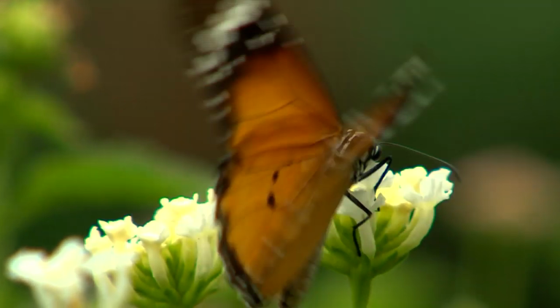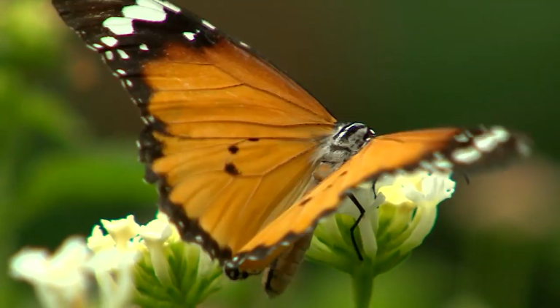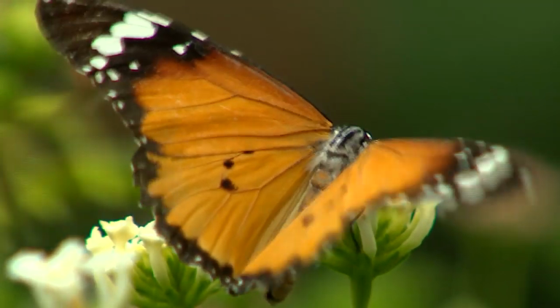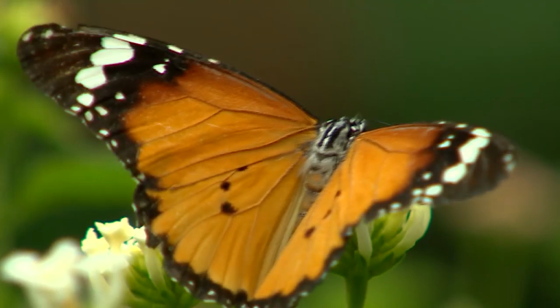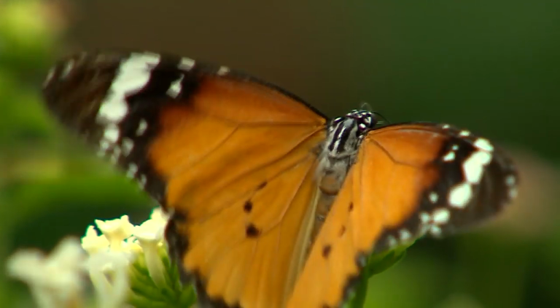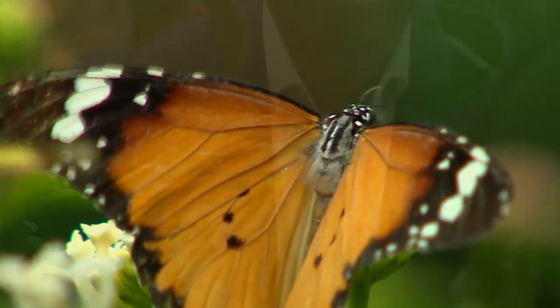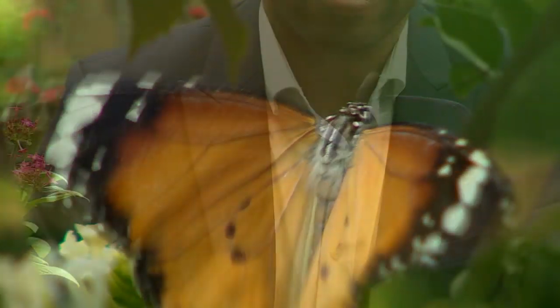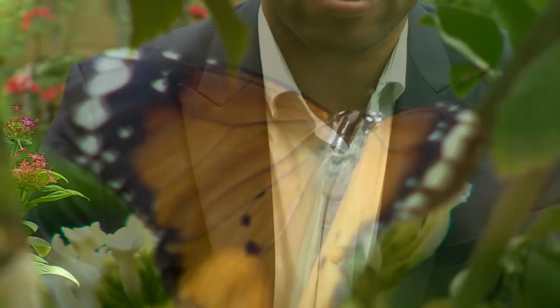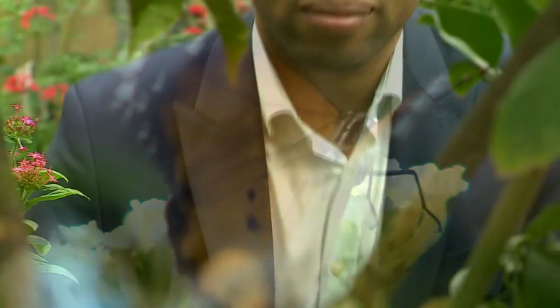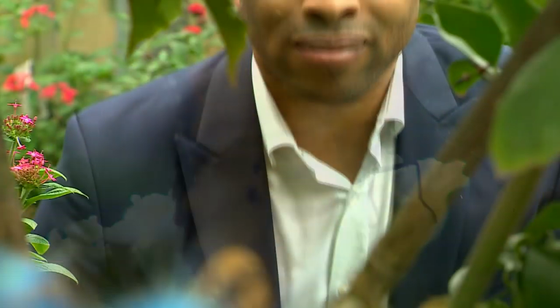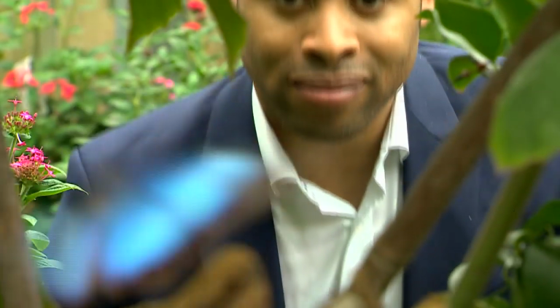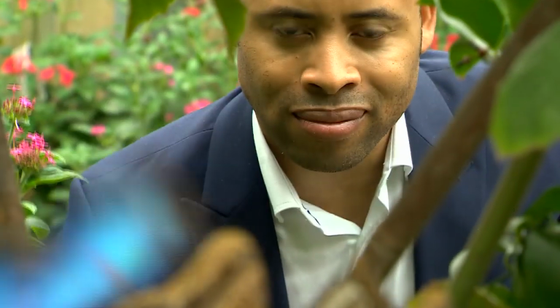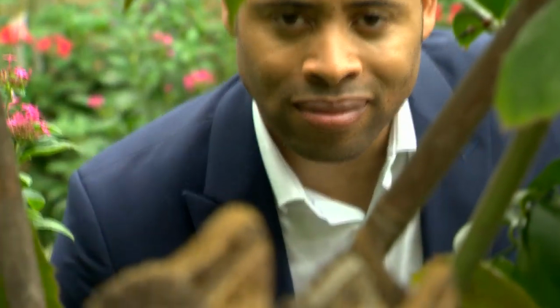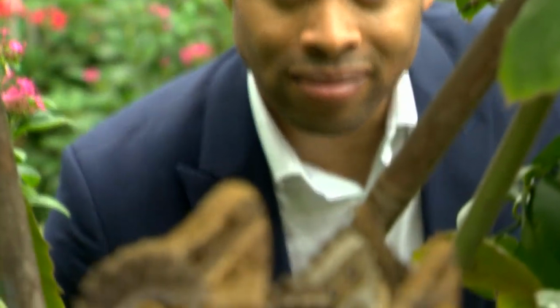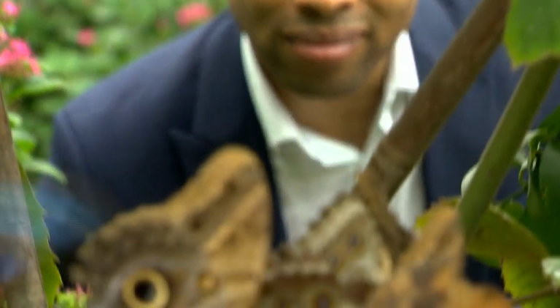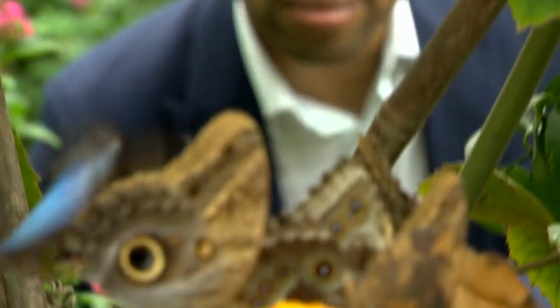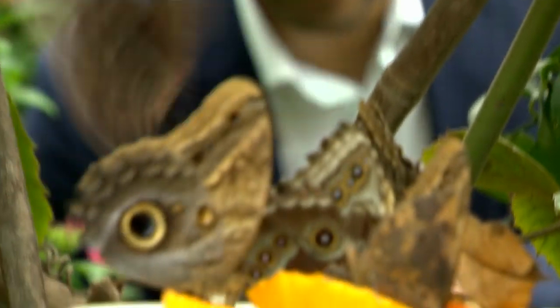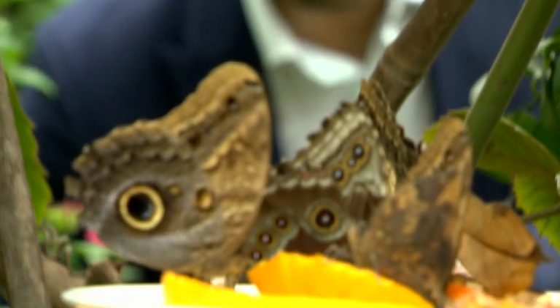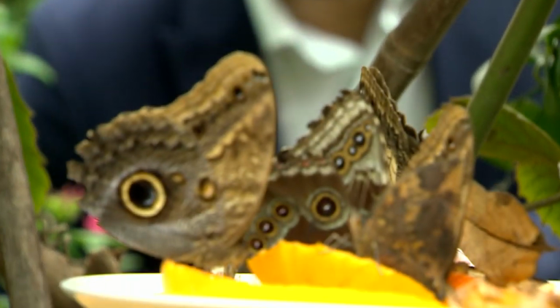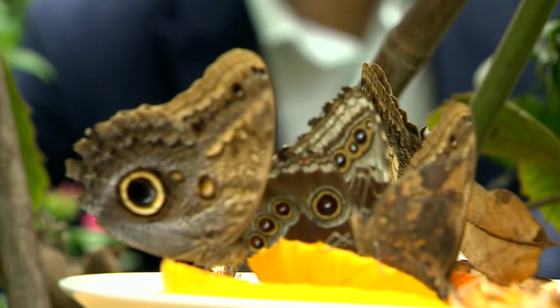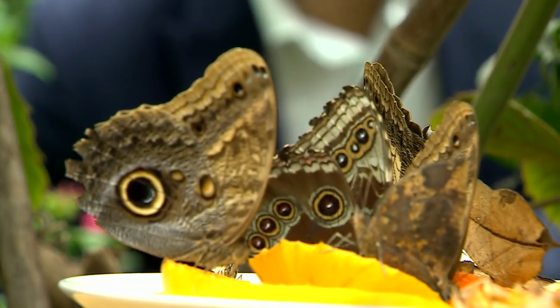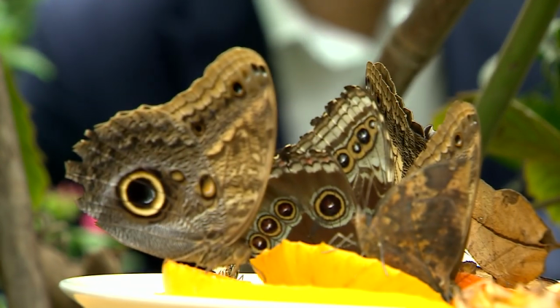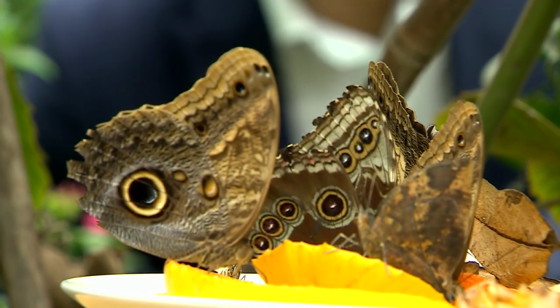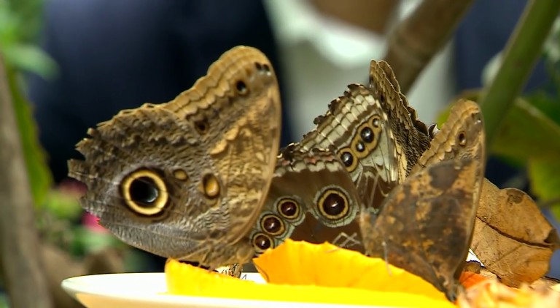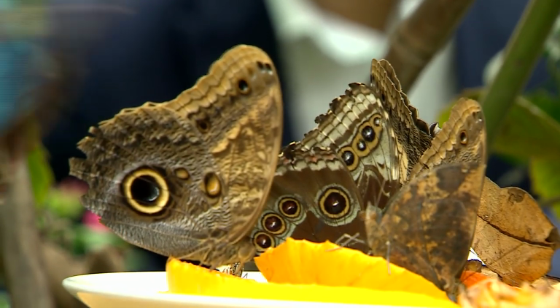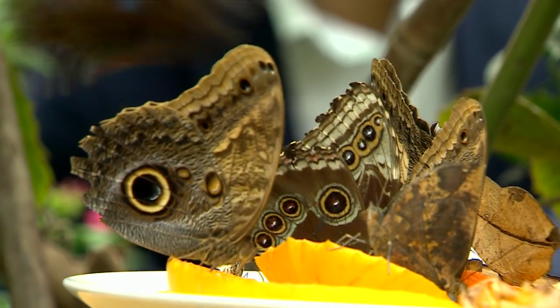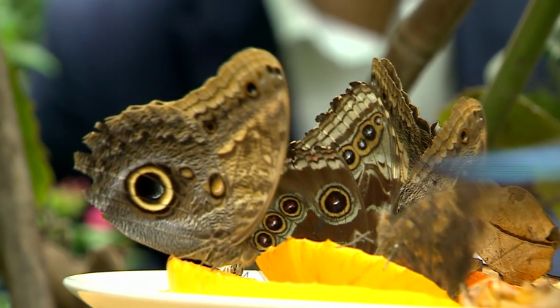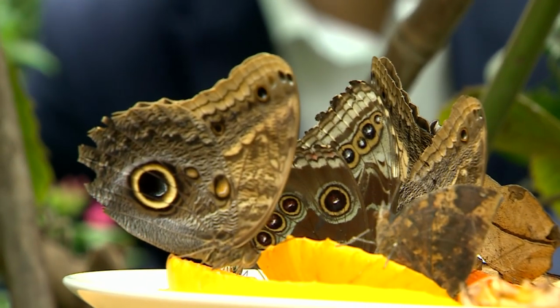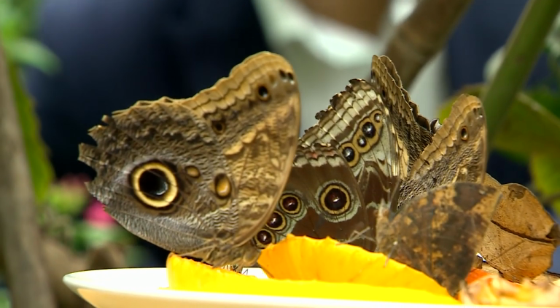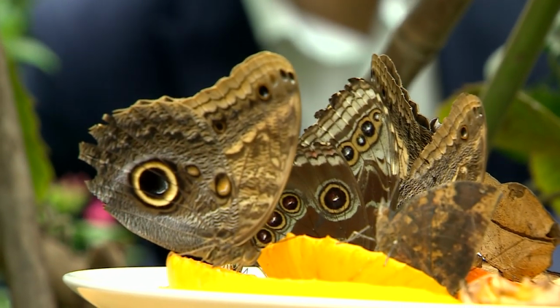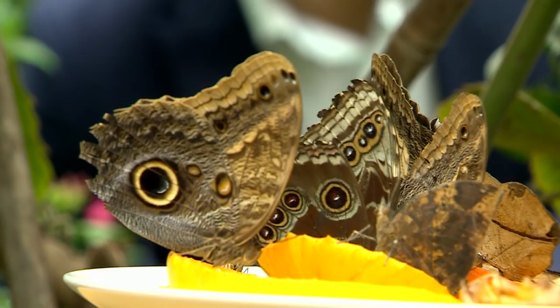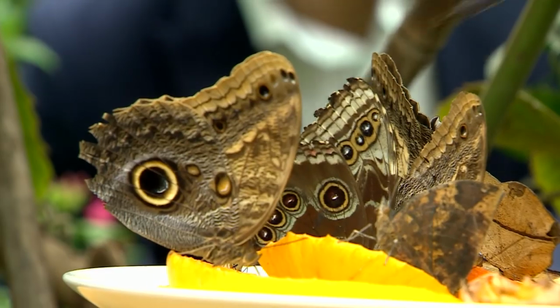Butterflies act as a barometer for the health of our insects. More of them is good news, especially as numbers have more than halved since 1980.